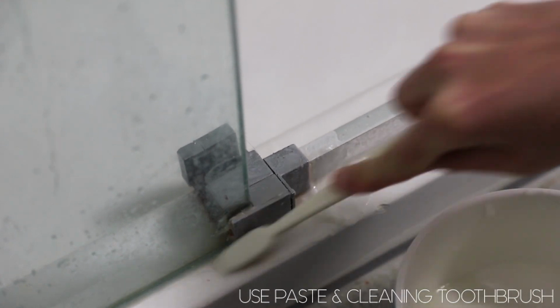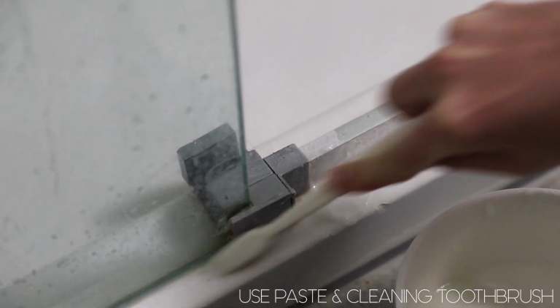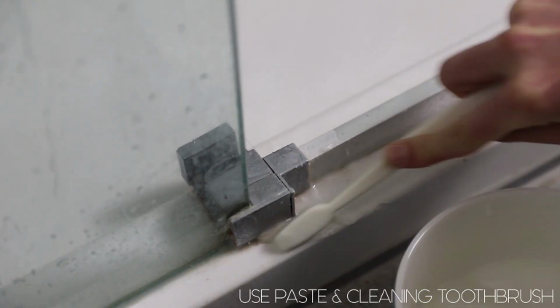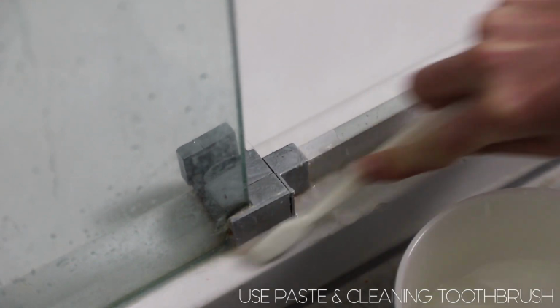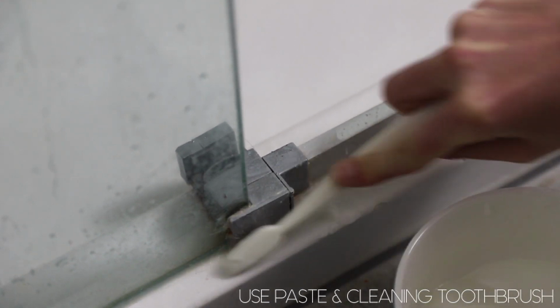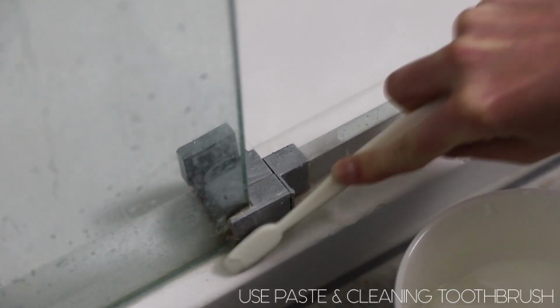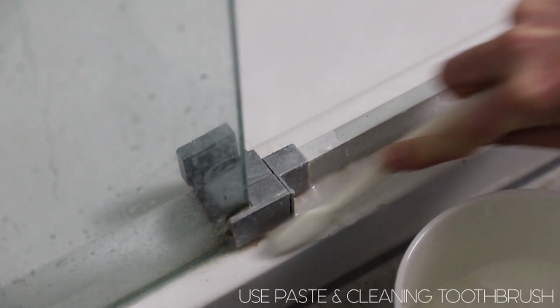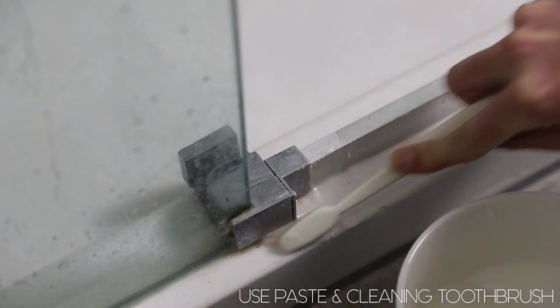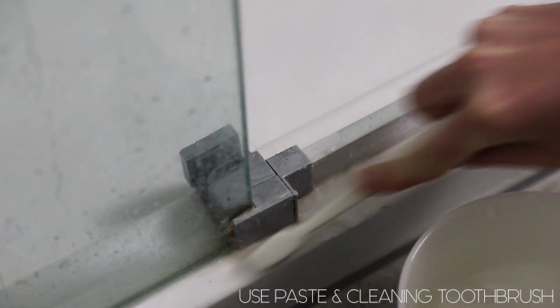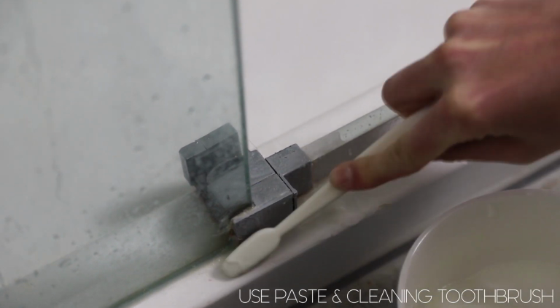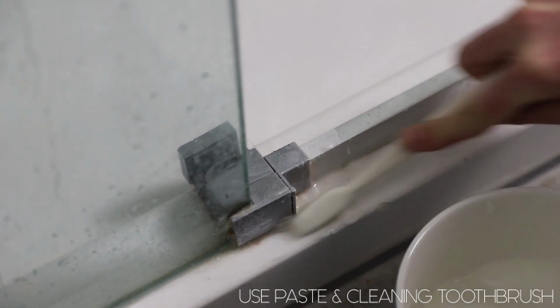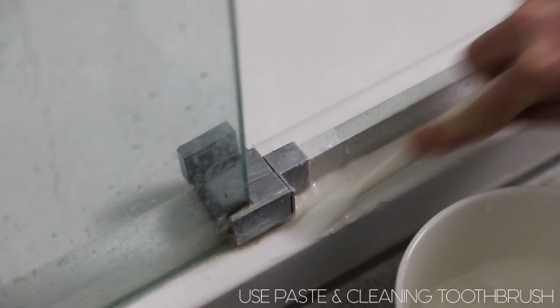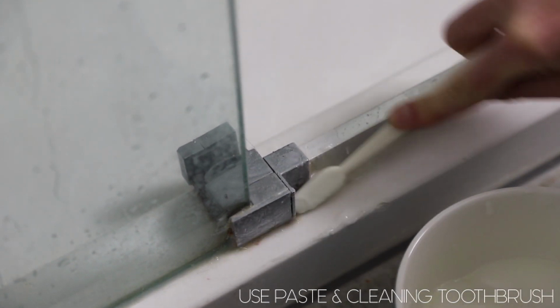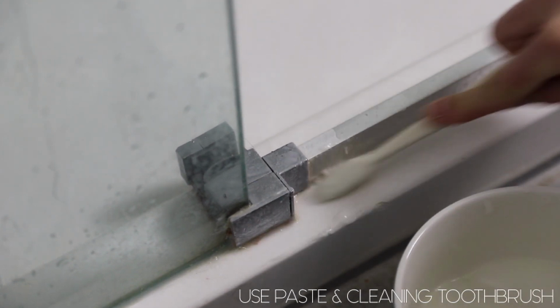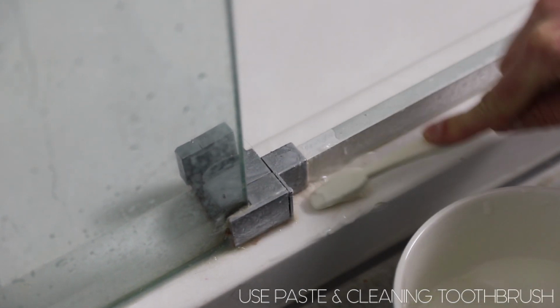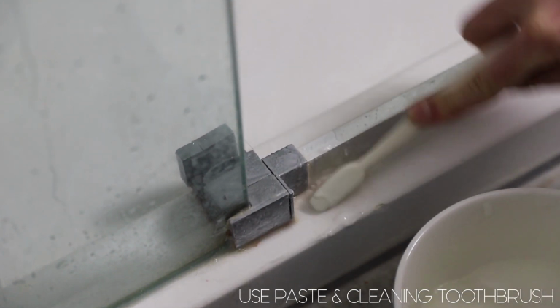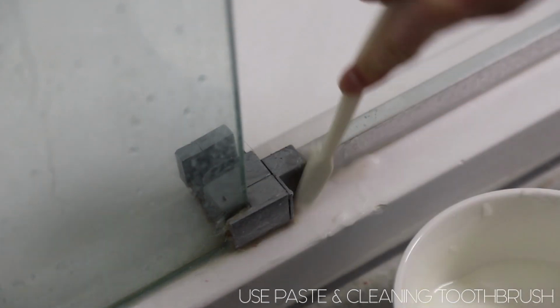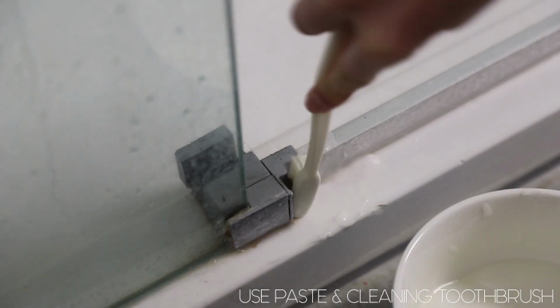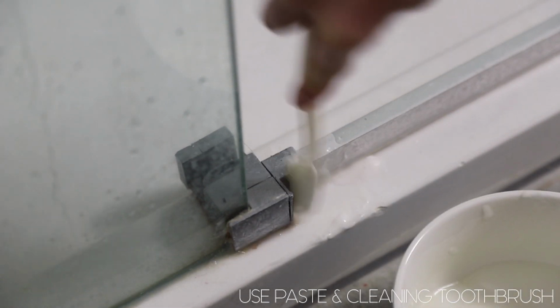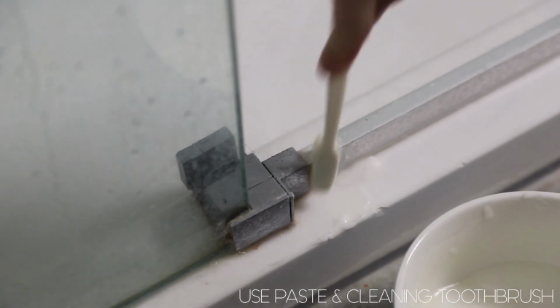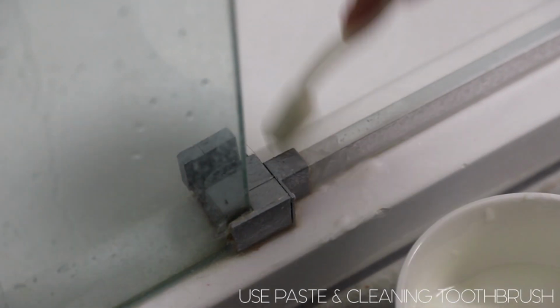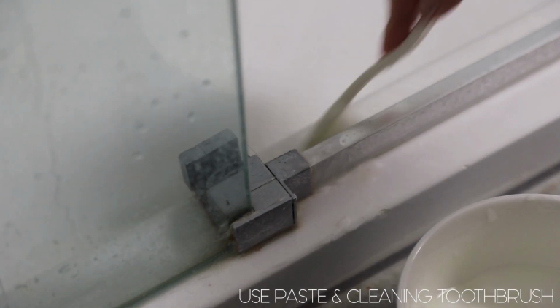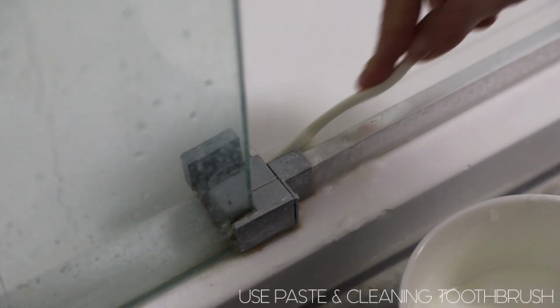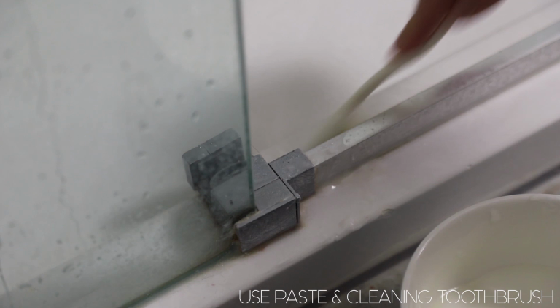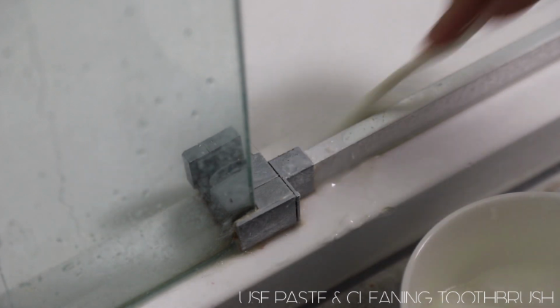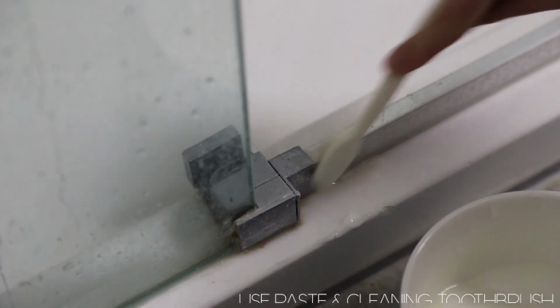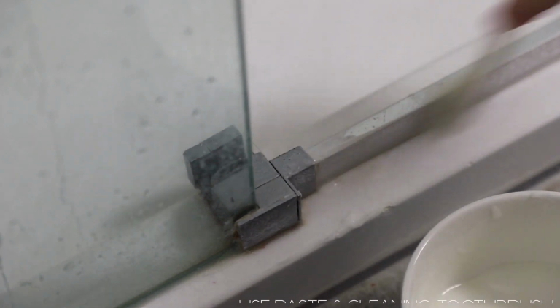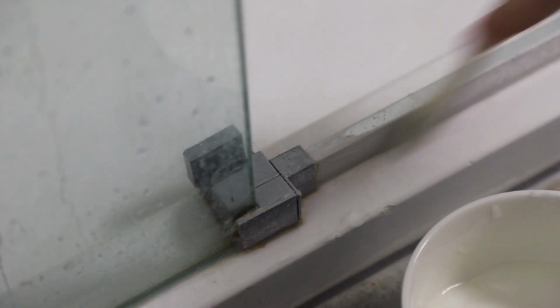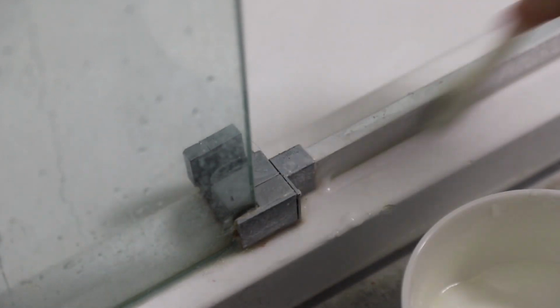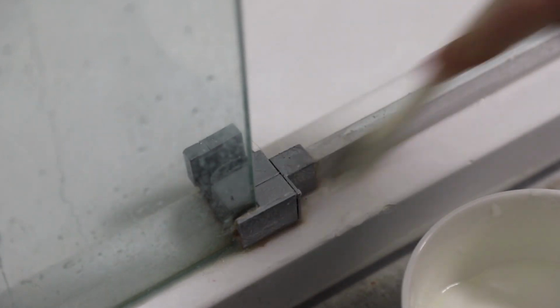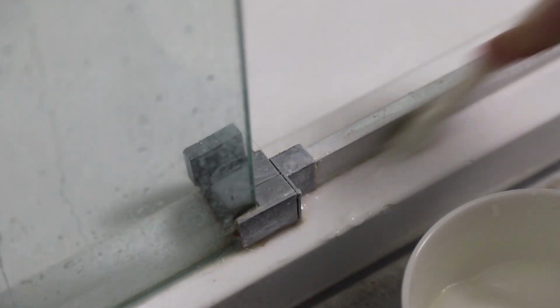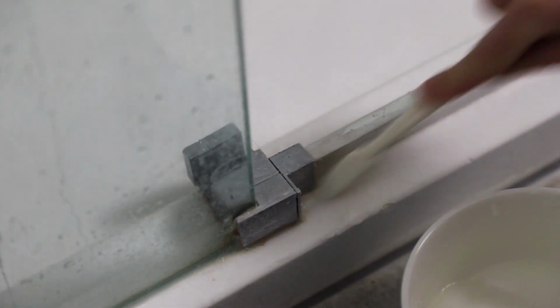Our shower has a lot of nooks and crannies, so I'm just using this paste and the brush to get into all those difficult spaces and really get rid of all of the buildup and grime.